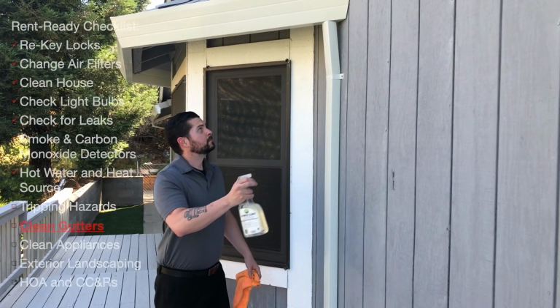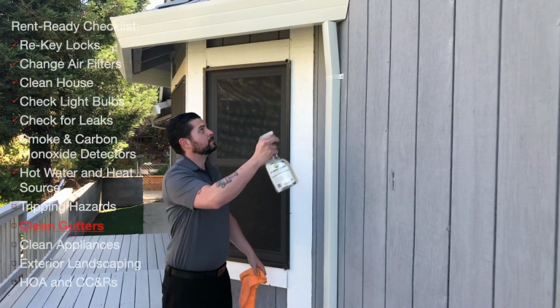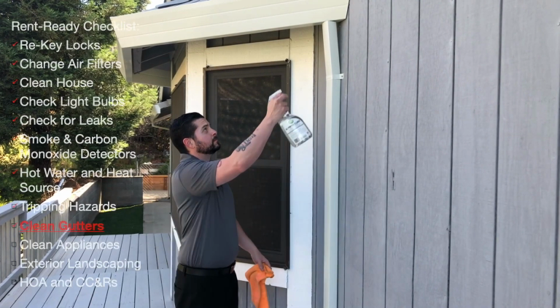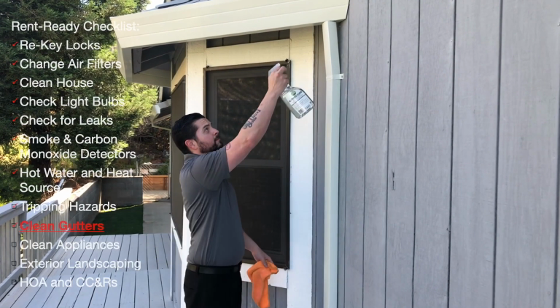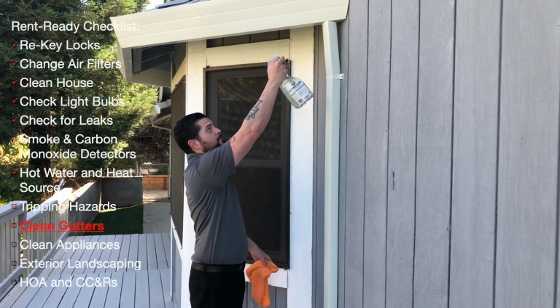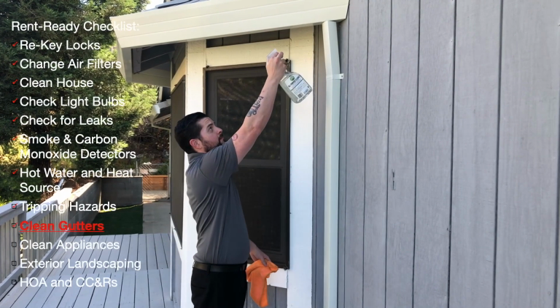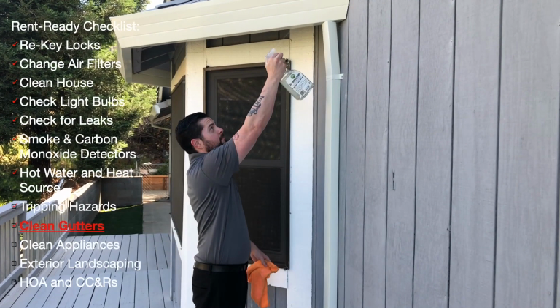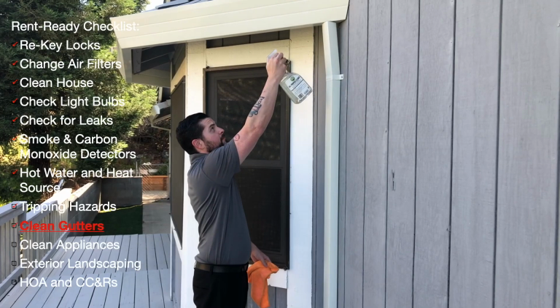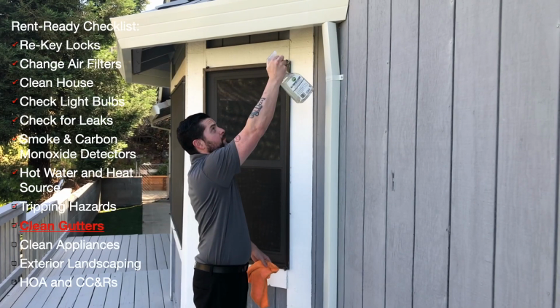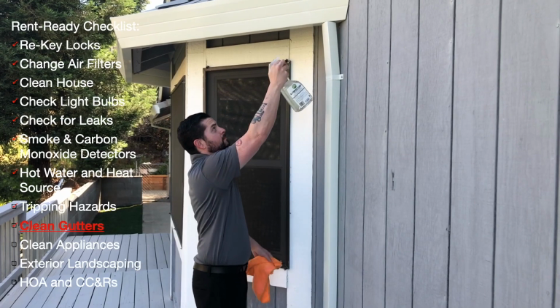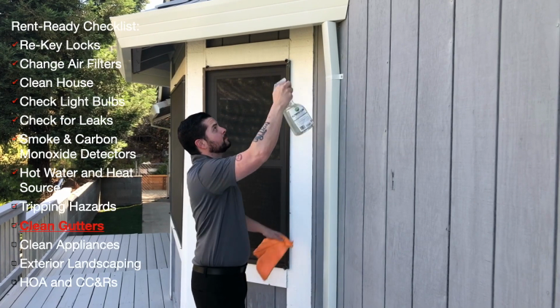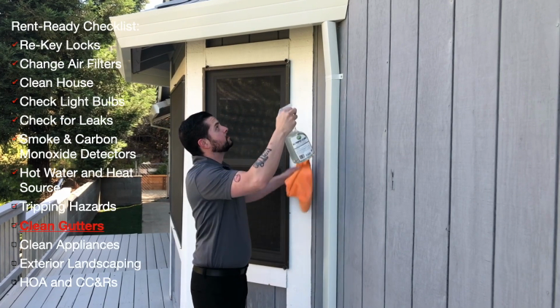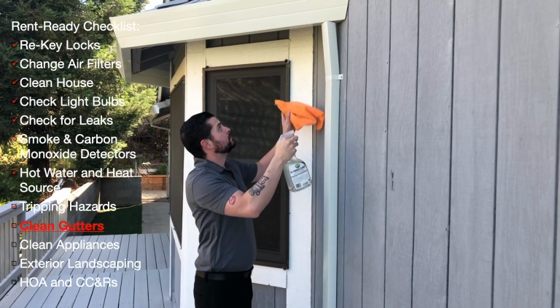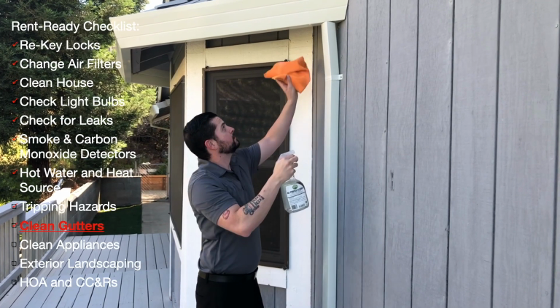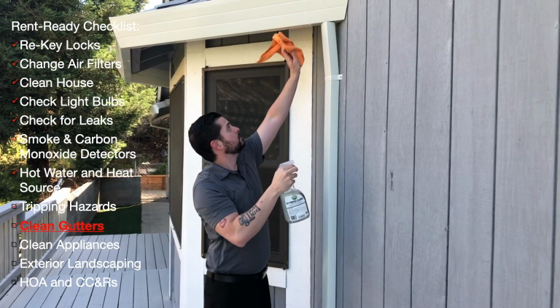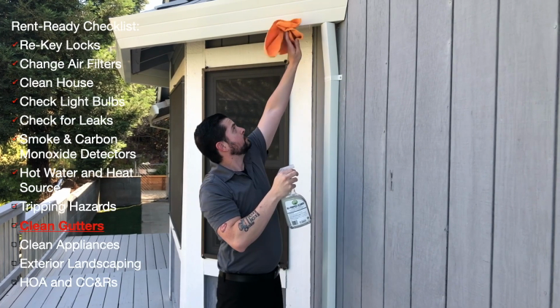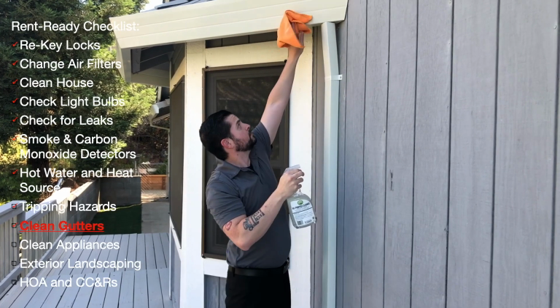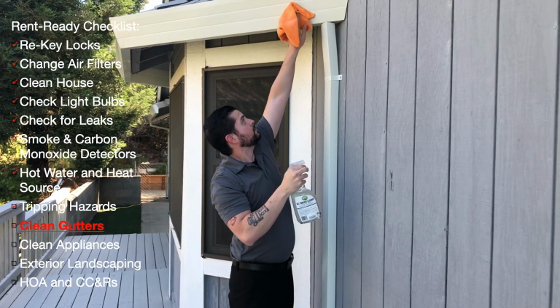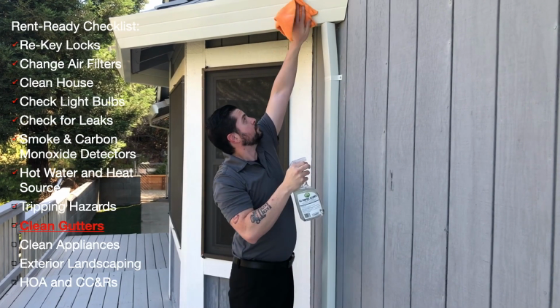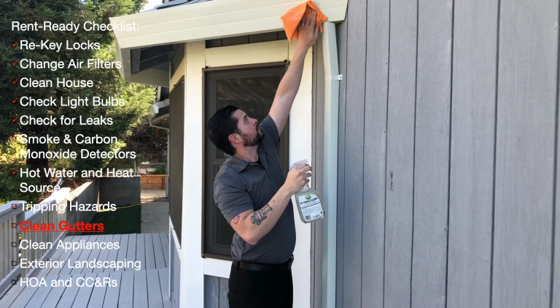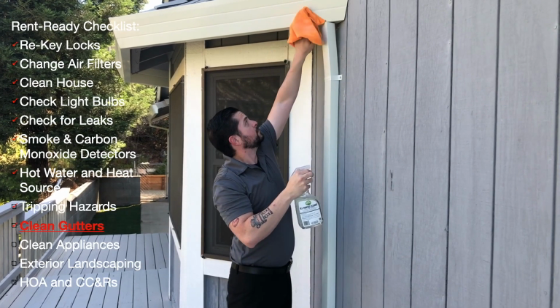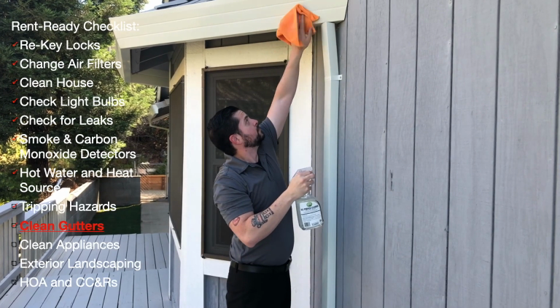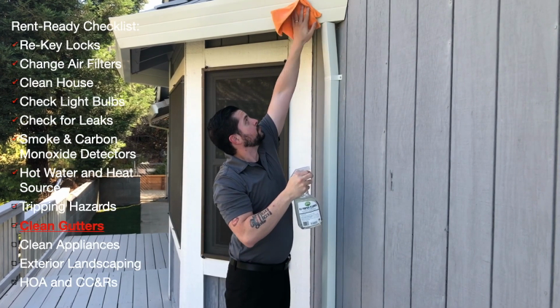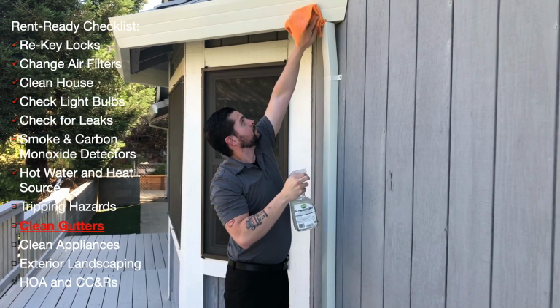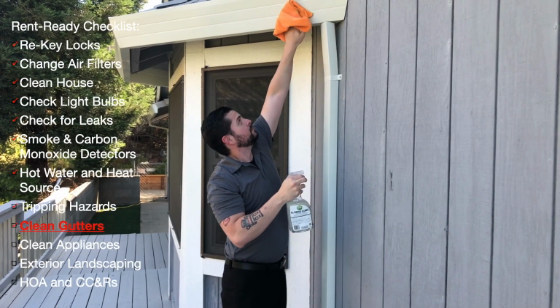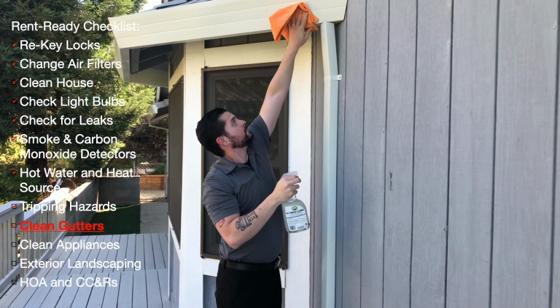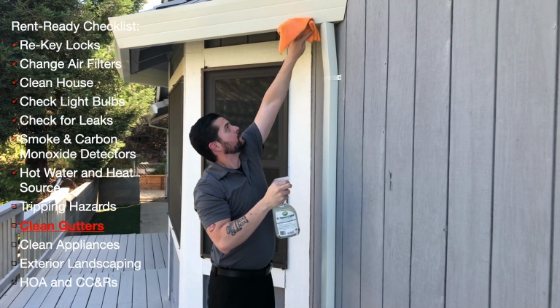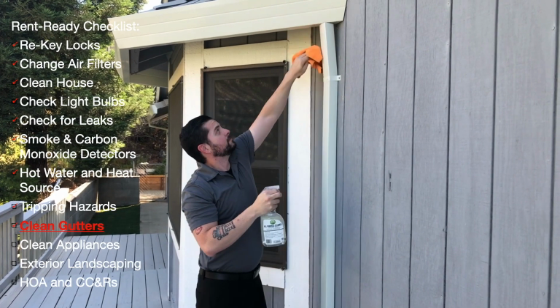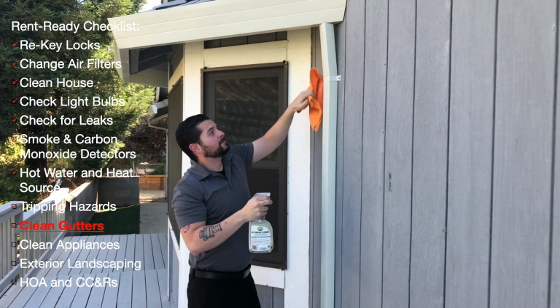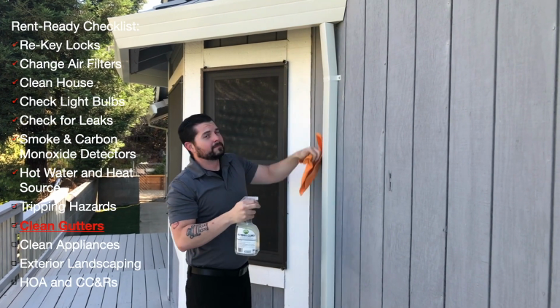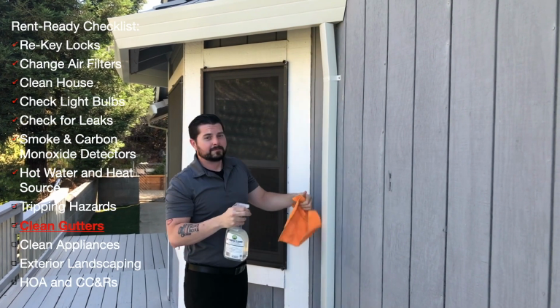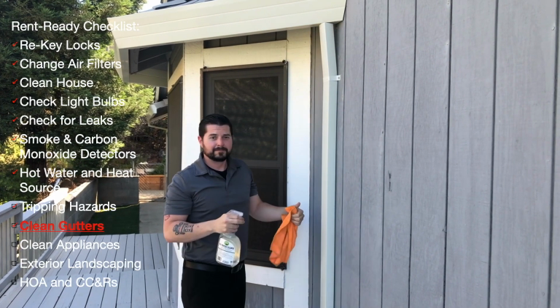Keeping your gutters clean is an important part of ensuring that the exterior of your house remains healthy and leak-free.